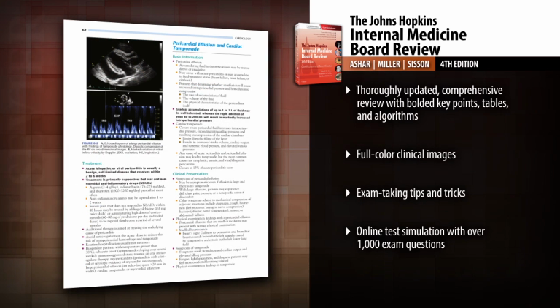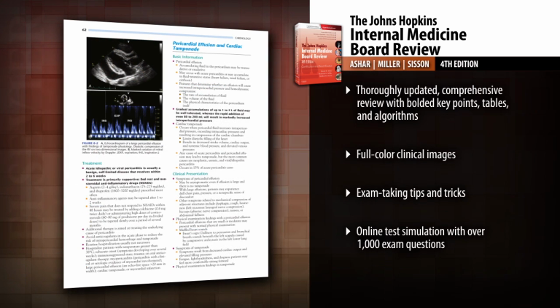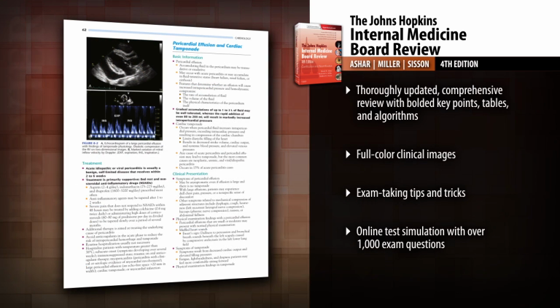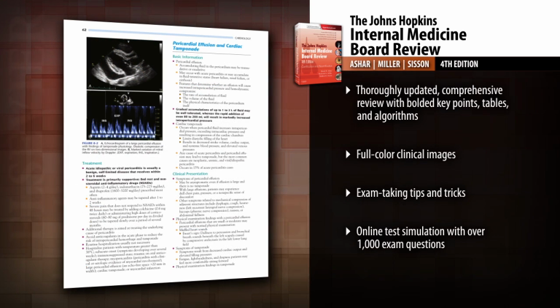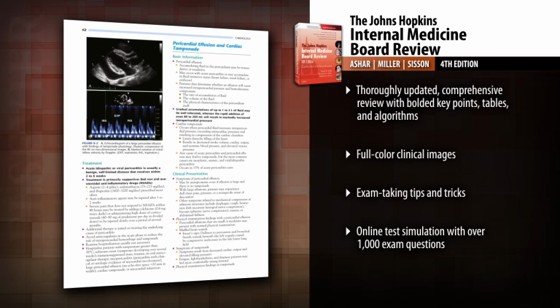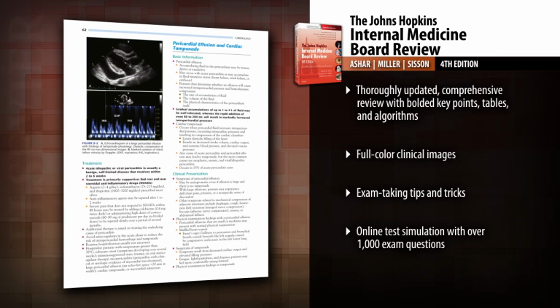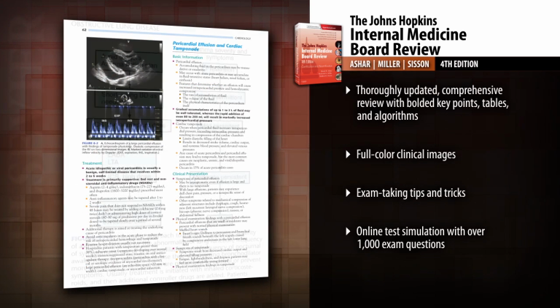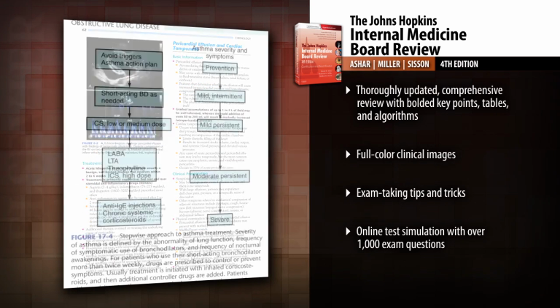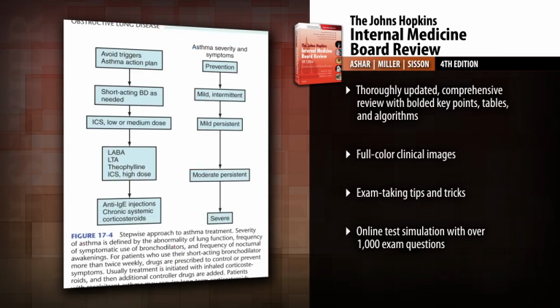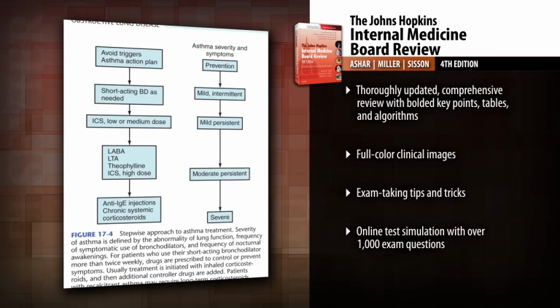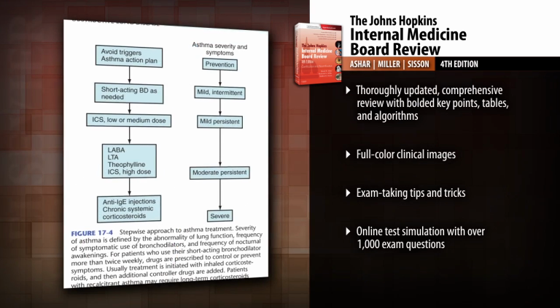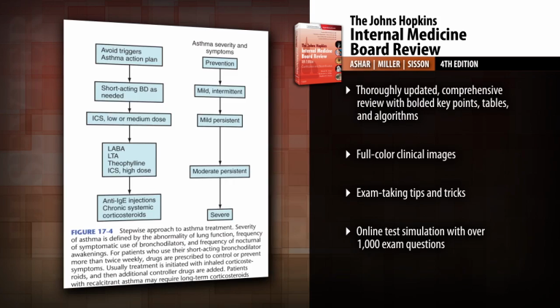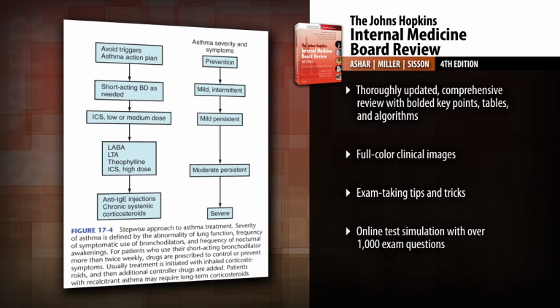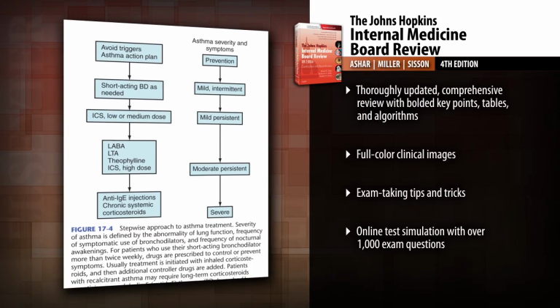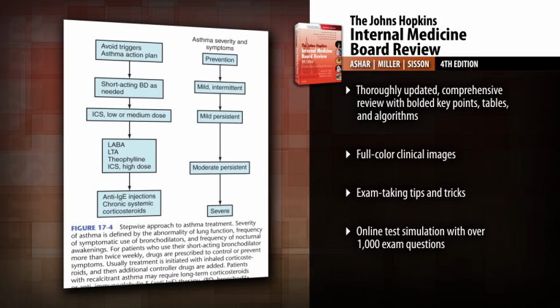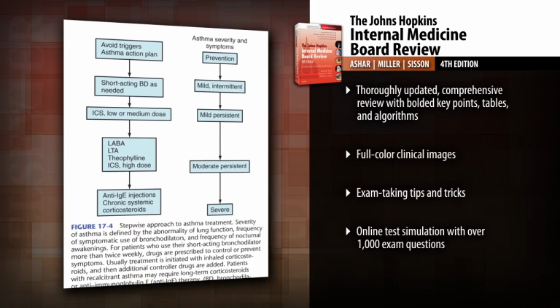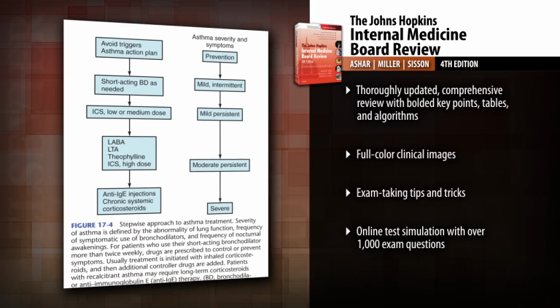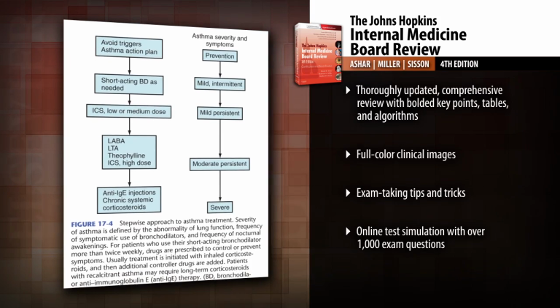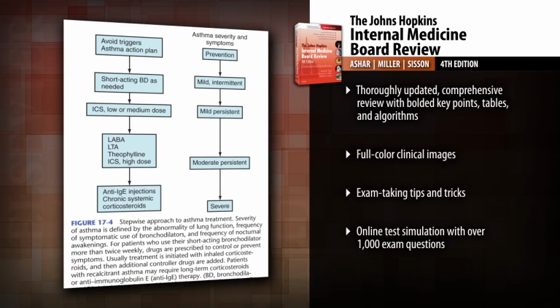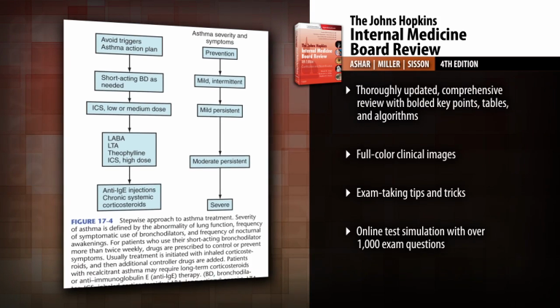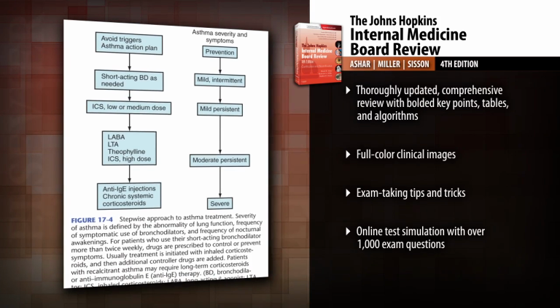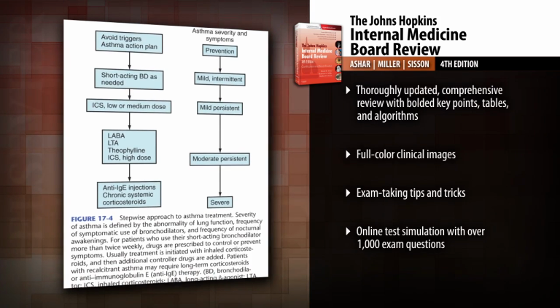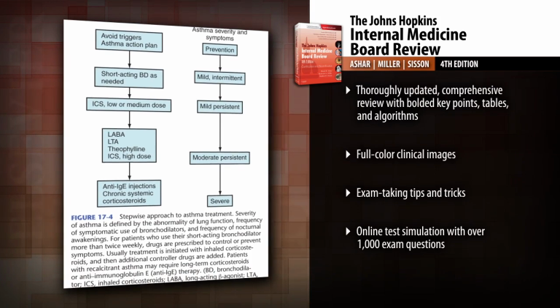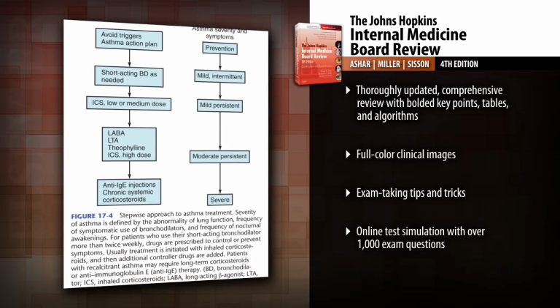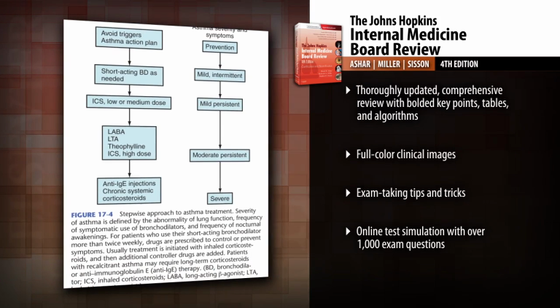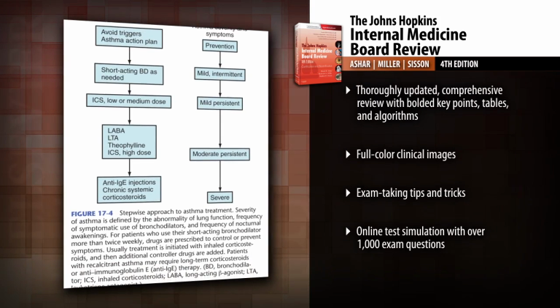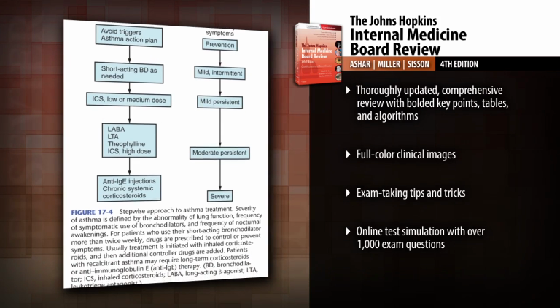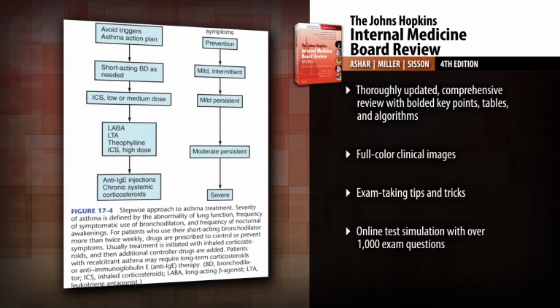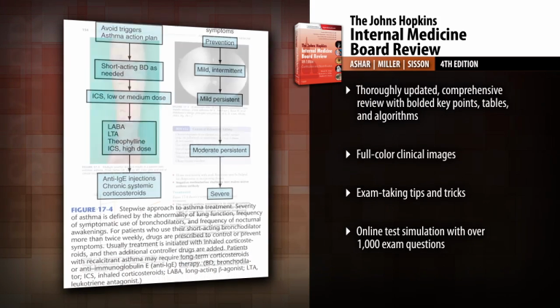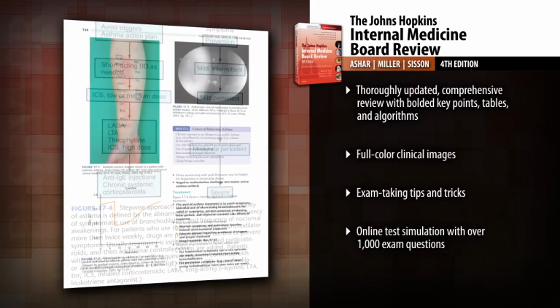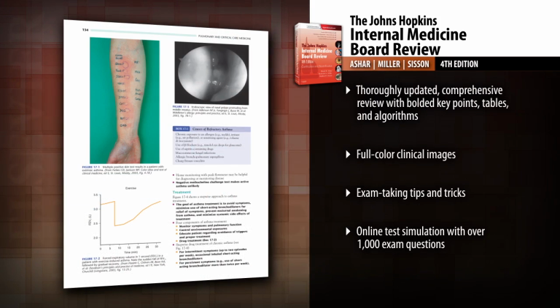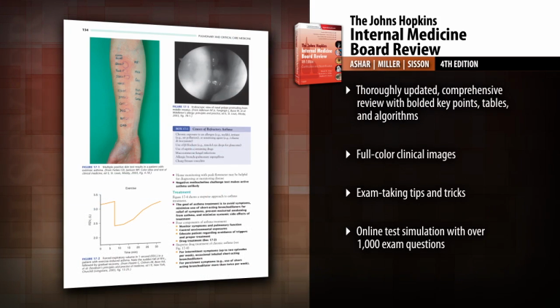Get all the core information you need through comprehensive review text, bolded key points, and helpful tables and algorithms.